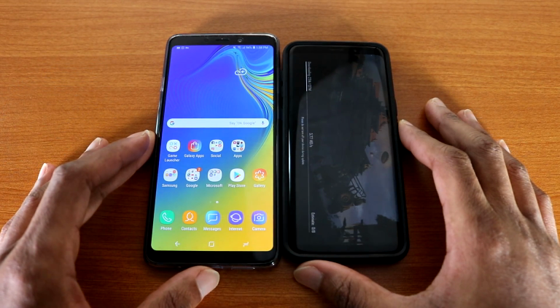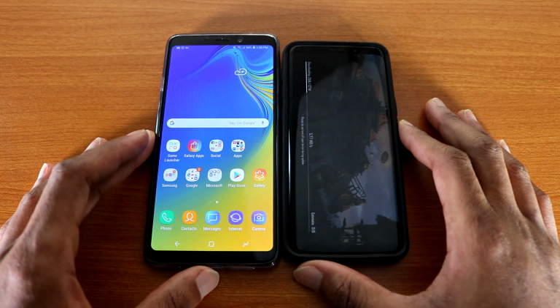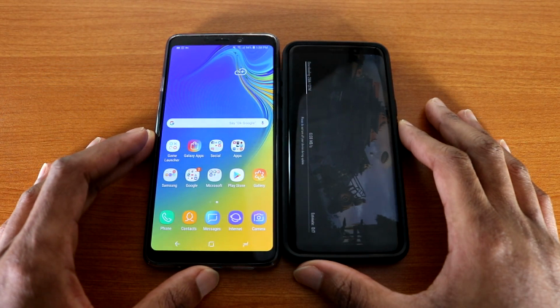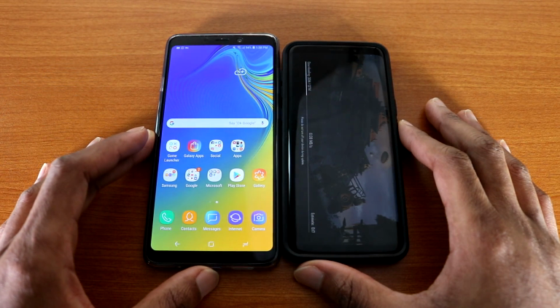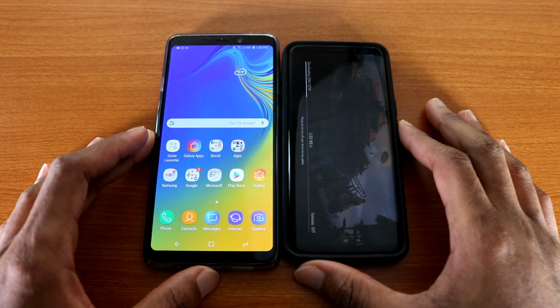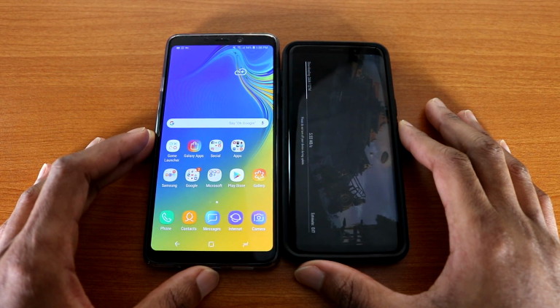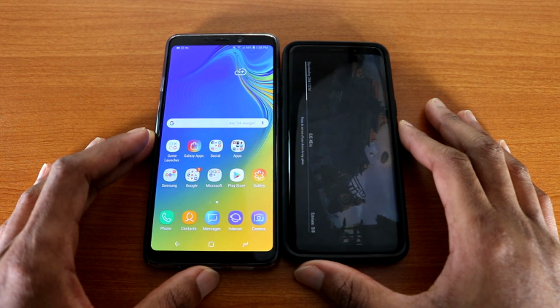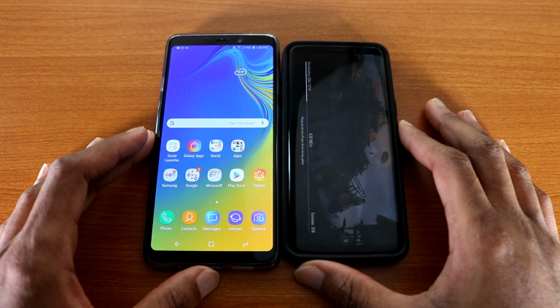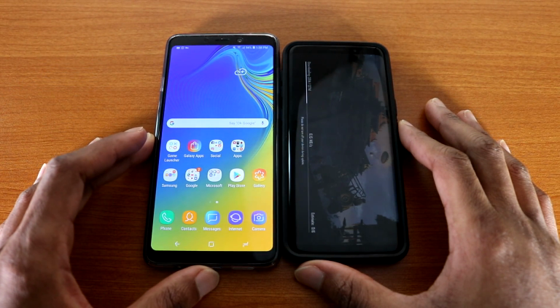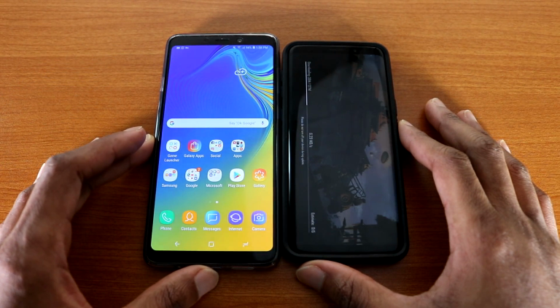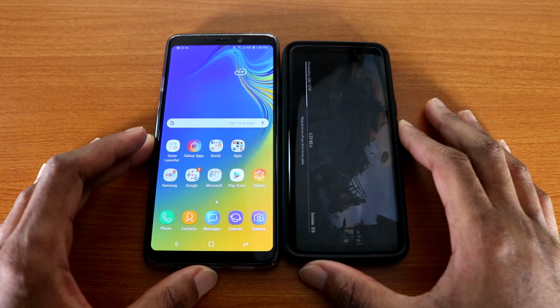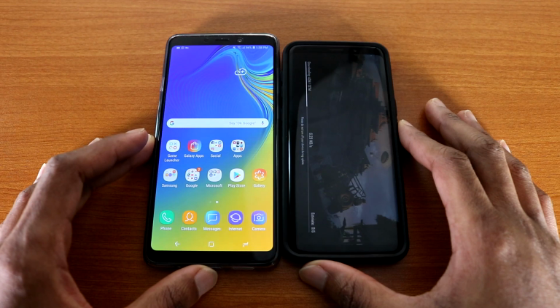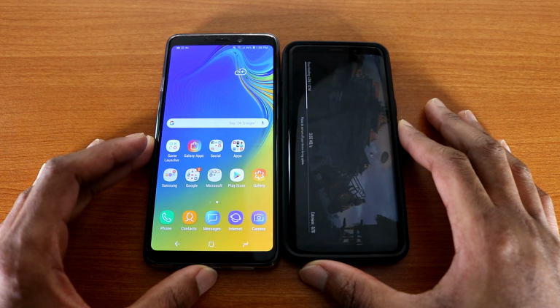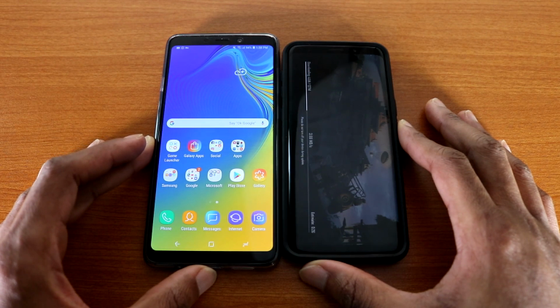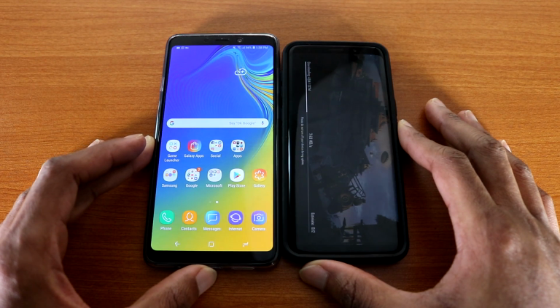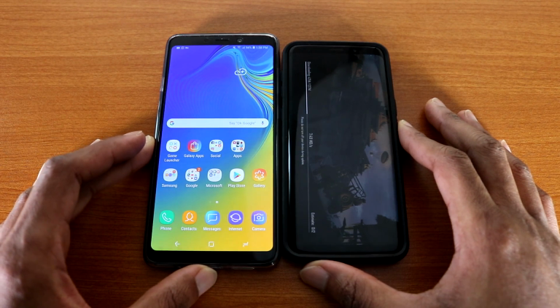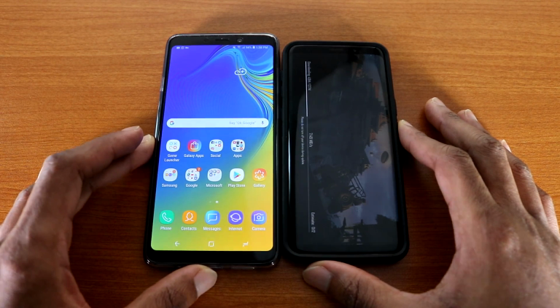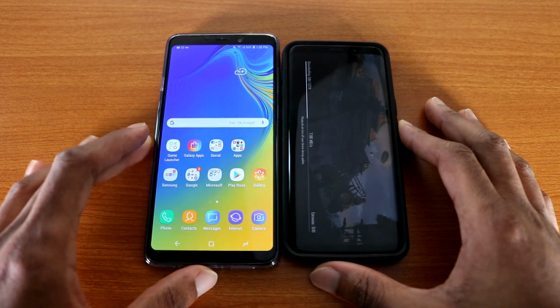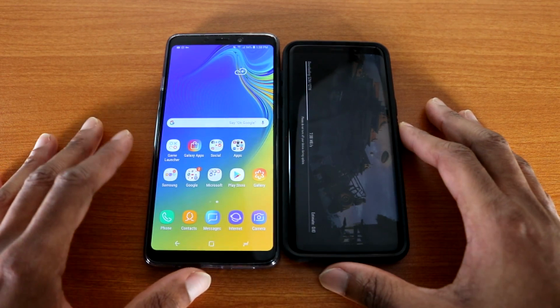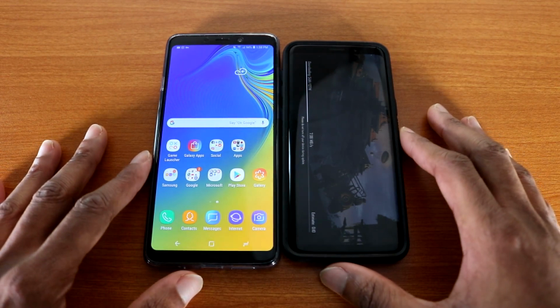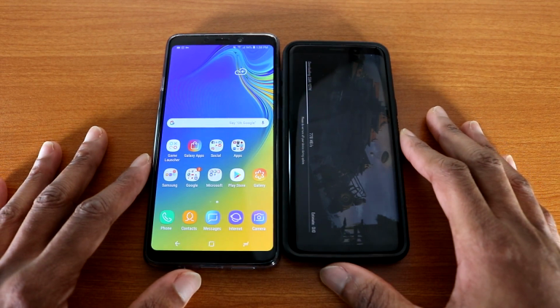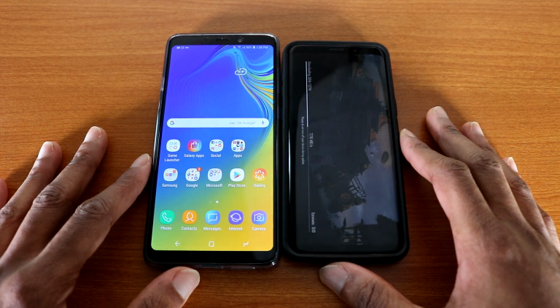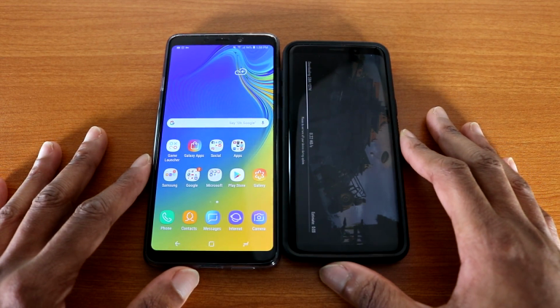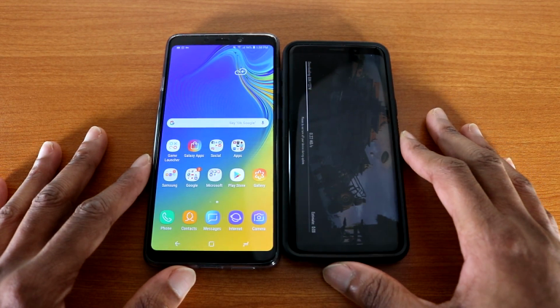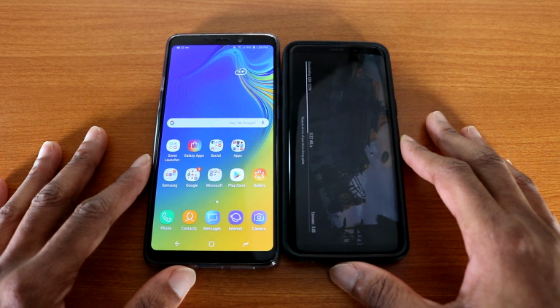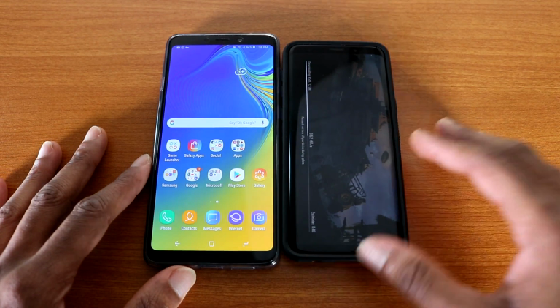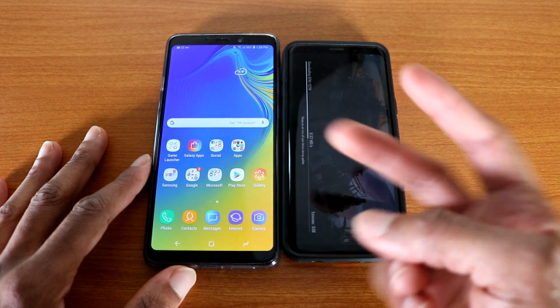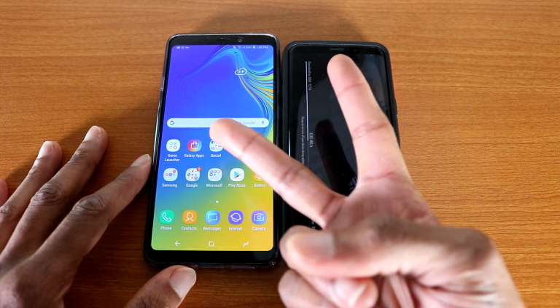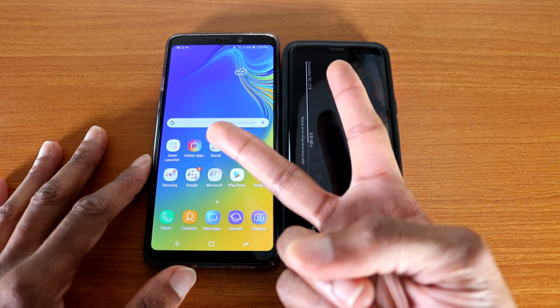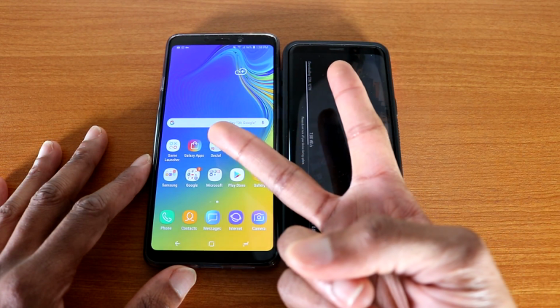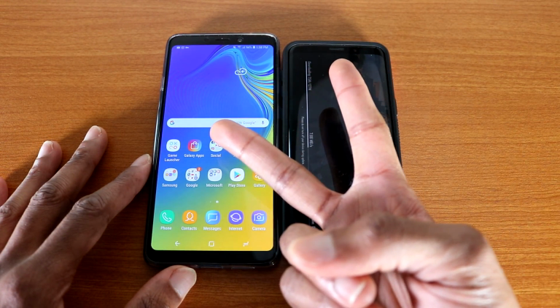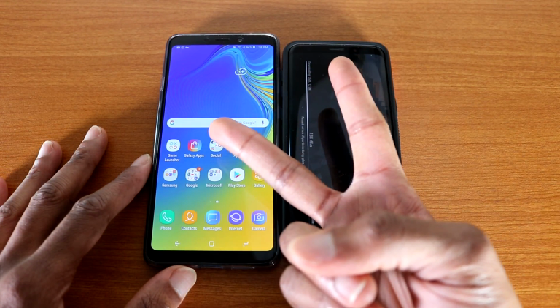Okay, so there you have it guys — that was the speed test, Galaxy S9 versus Galaxy A9 2018. Give me a thumbs up if you liked it, subscribe for more videos like this, and I'm out — peace!